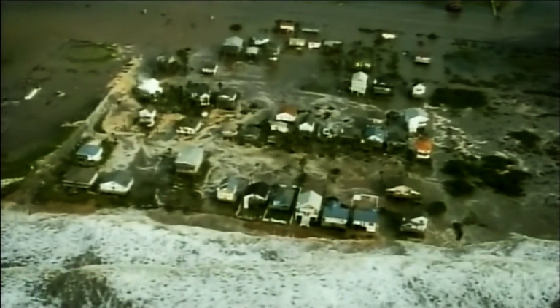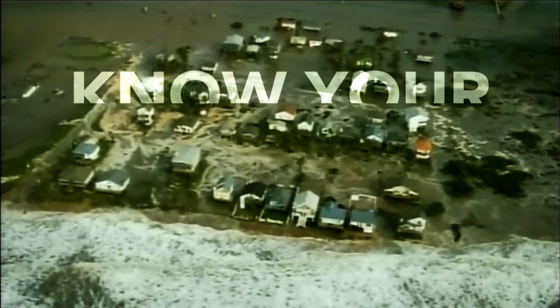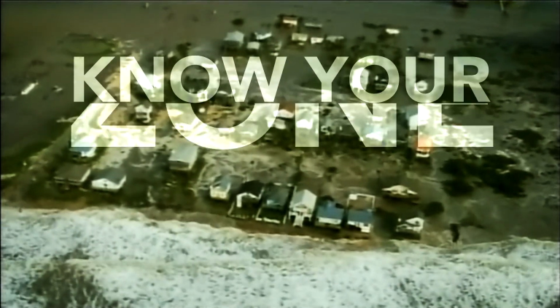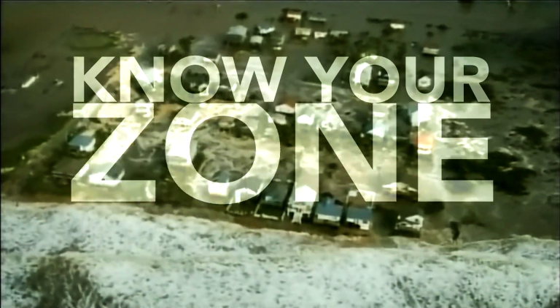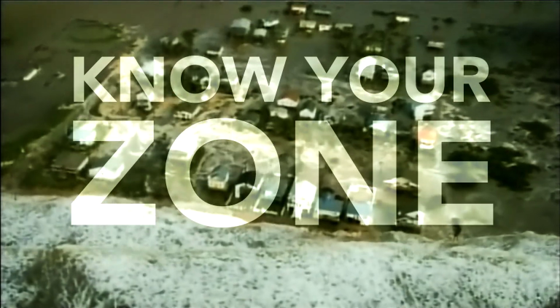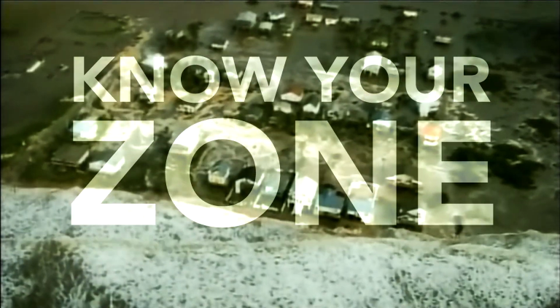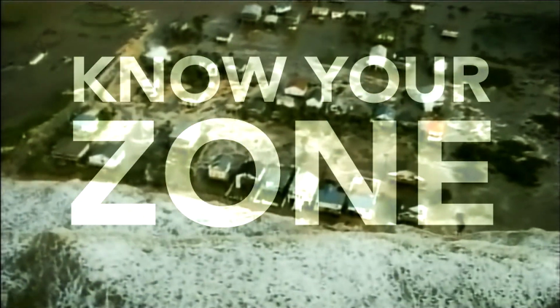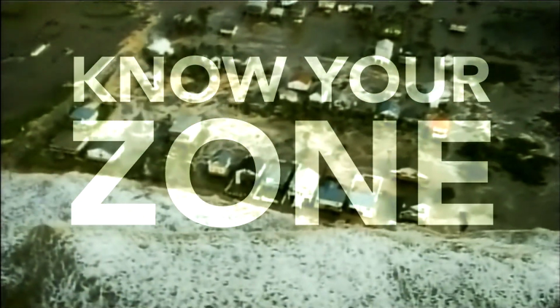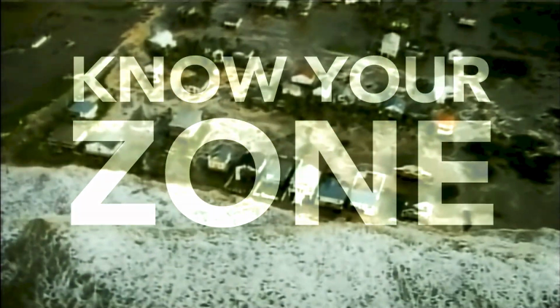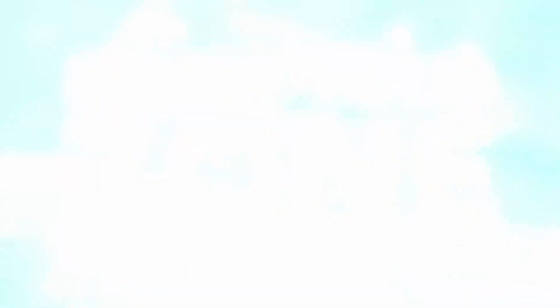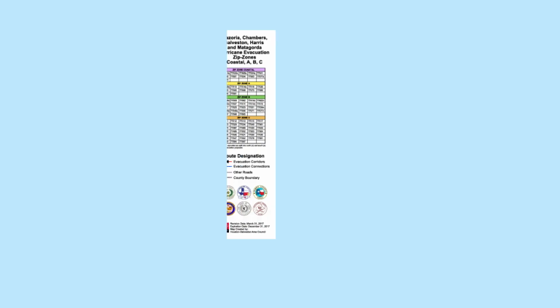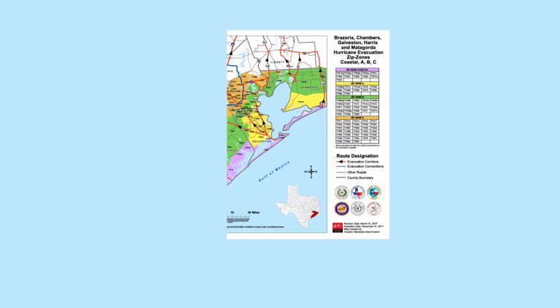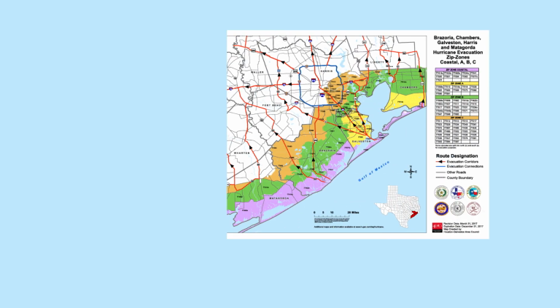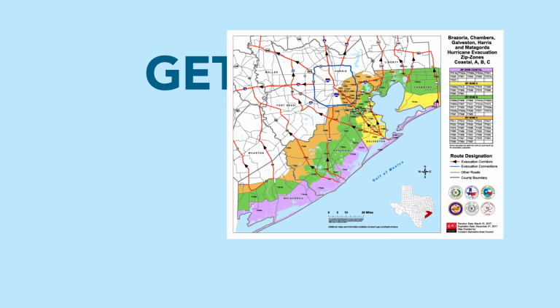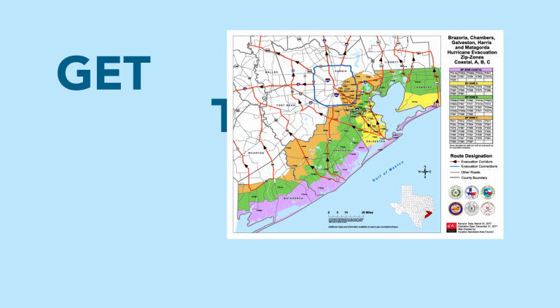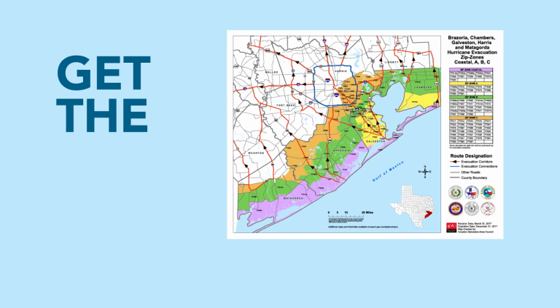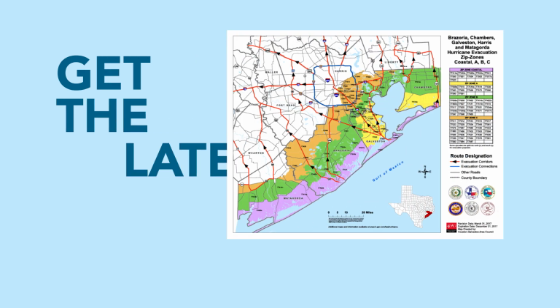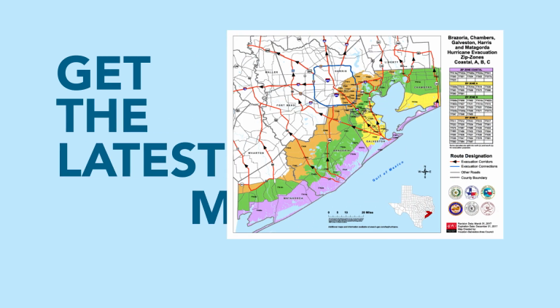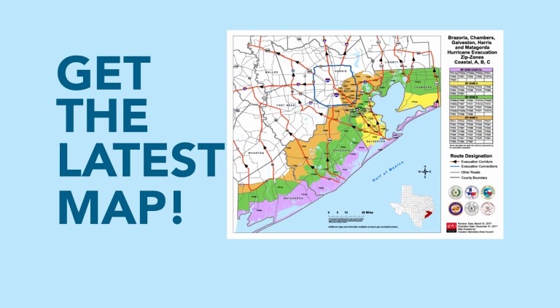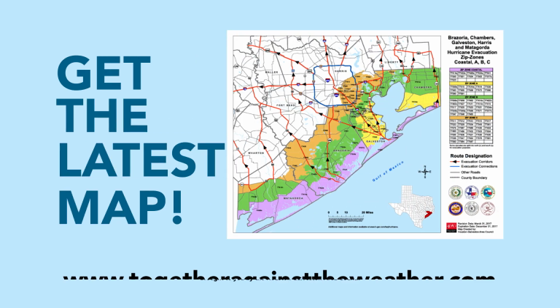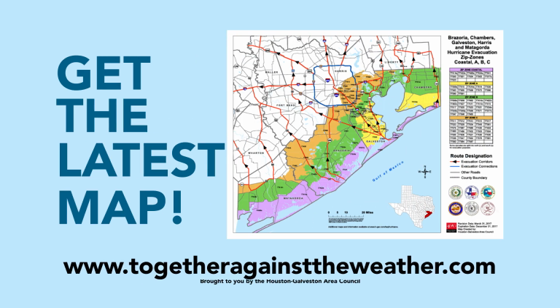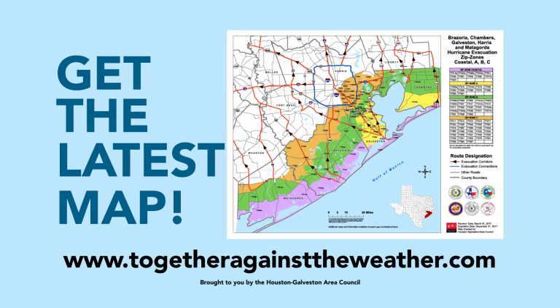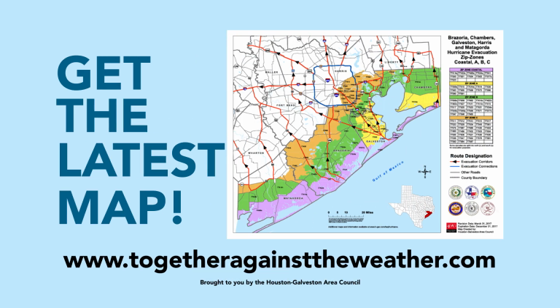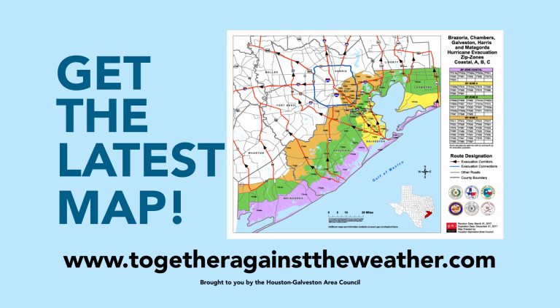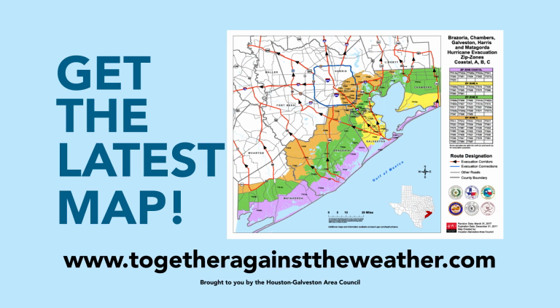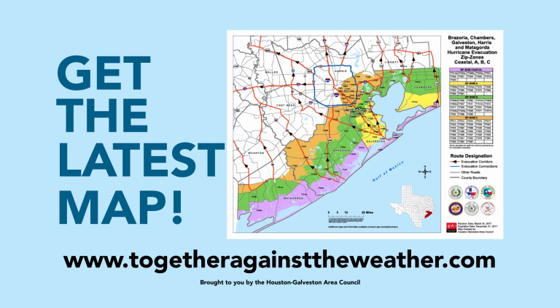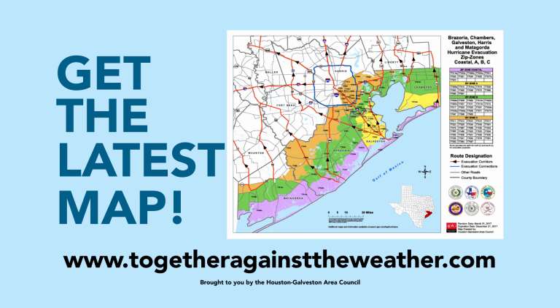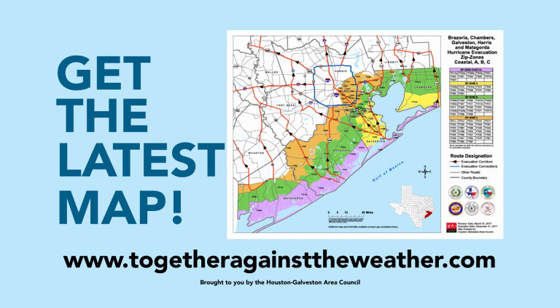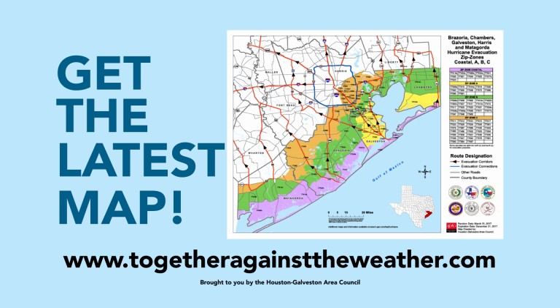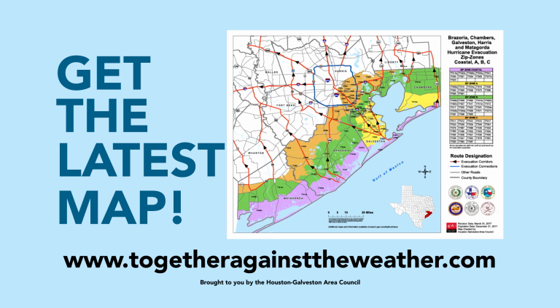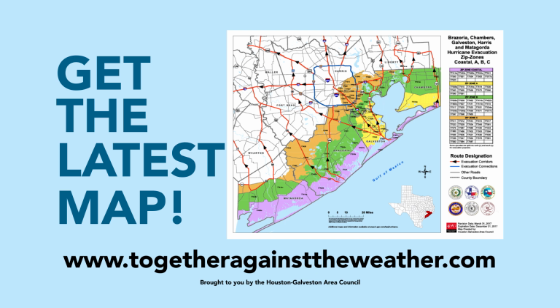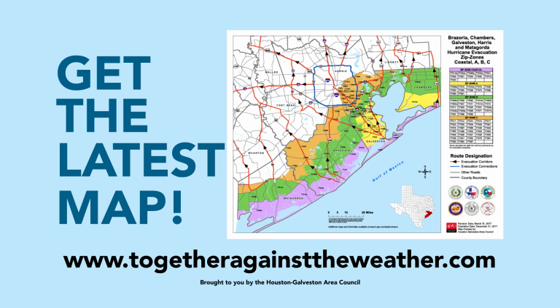Know your zone. Get the latest zip zone maps at www.togetheragainsttheweather.com.